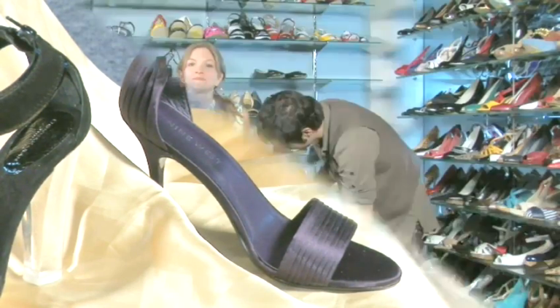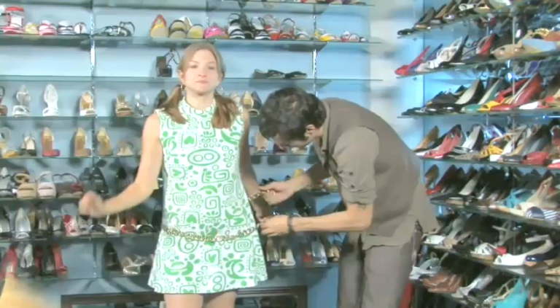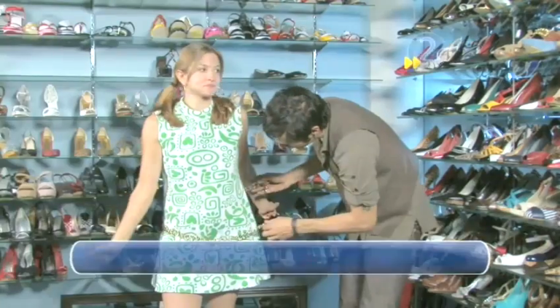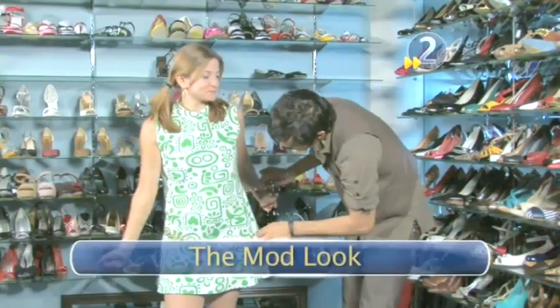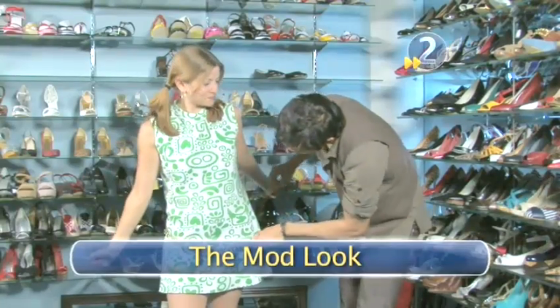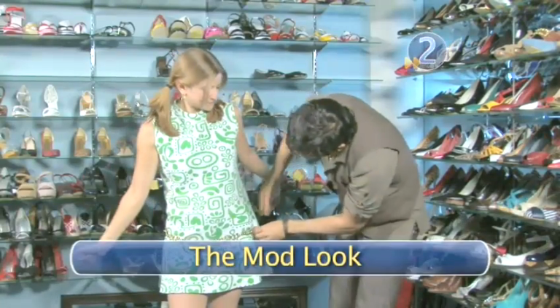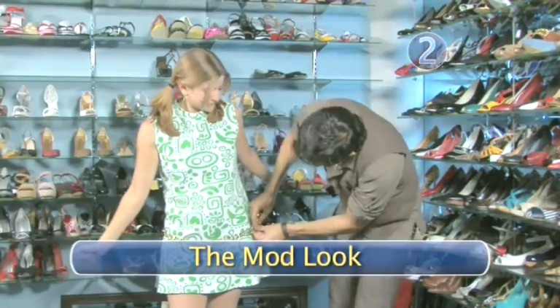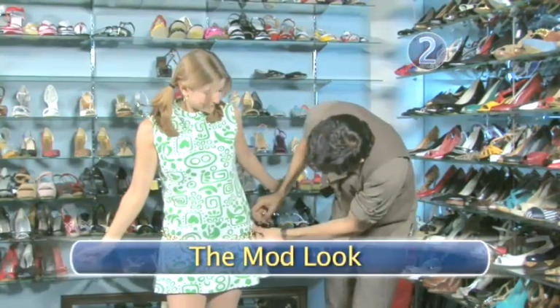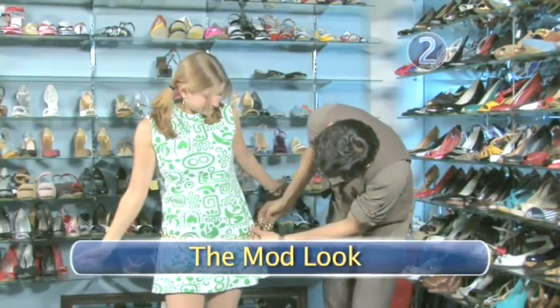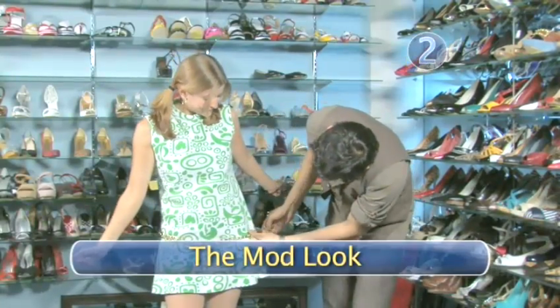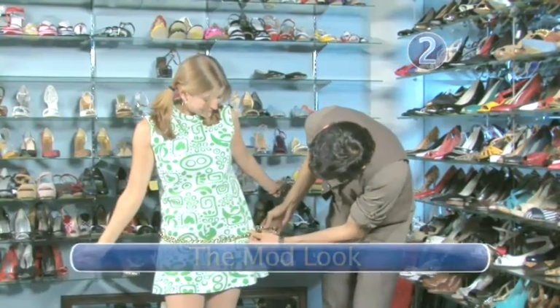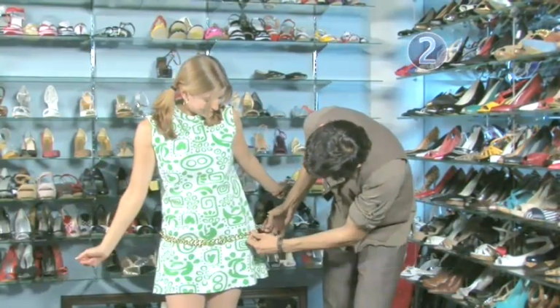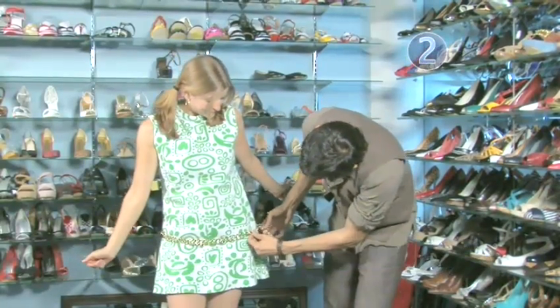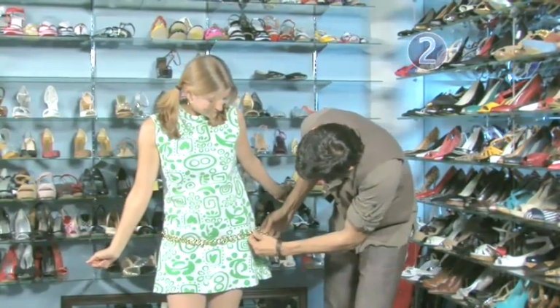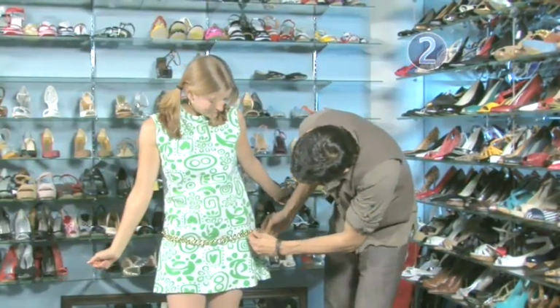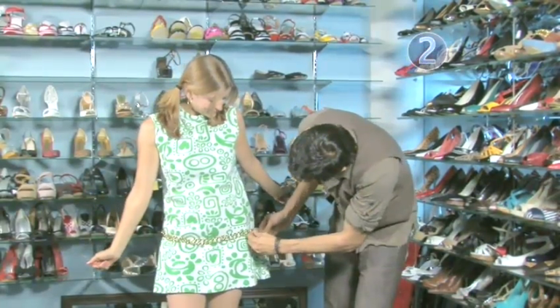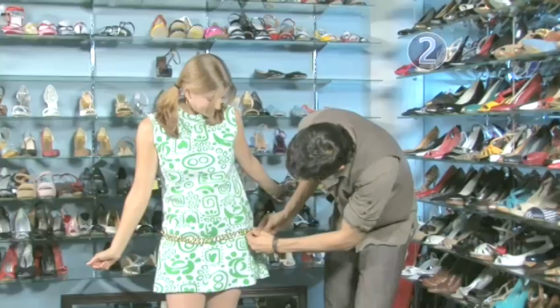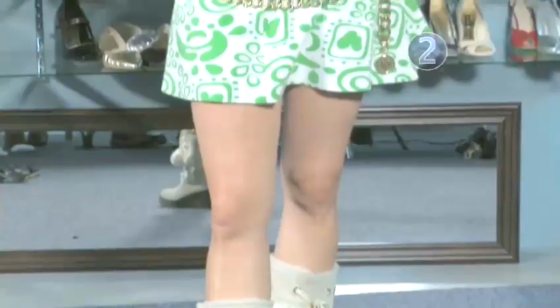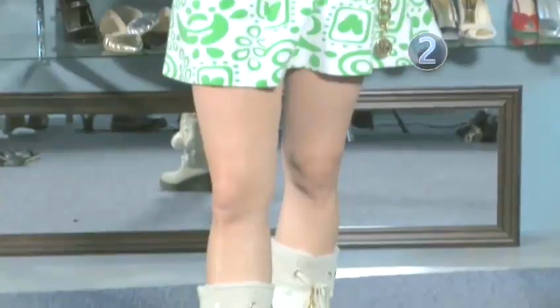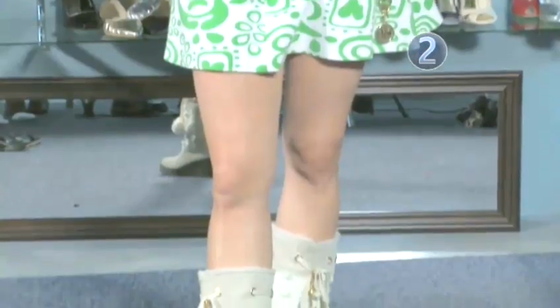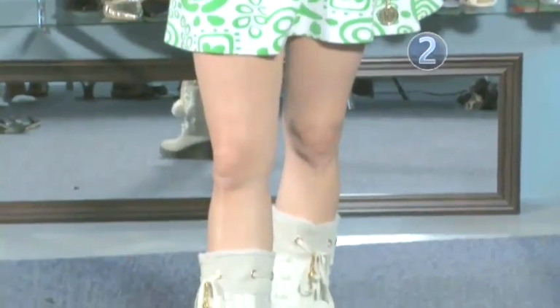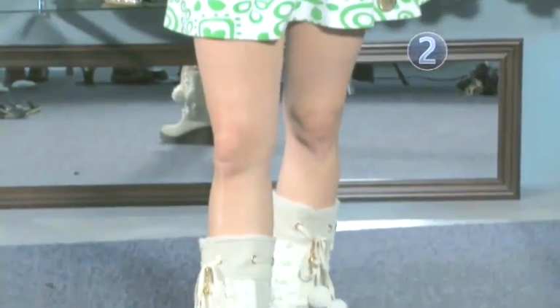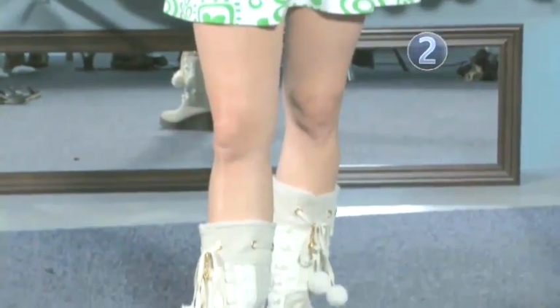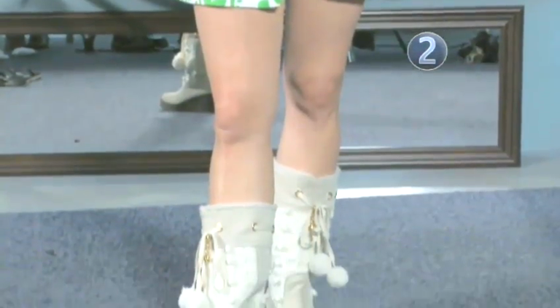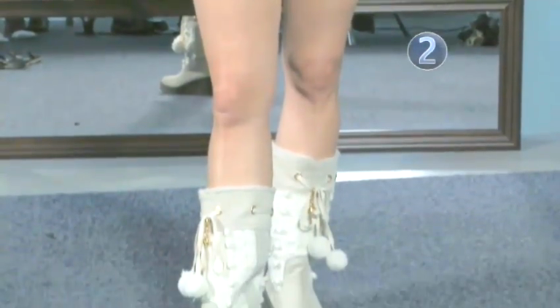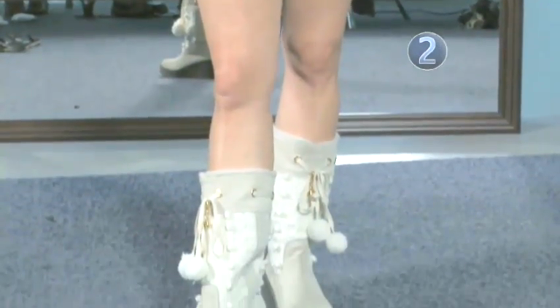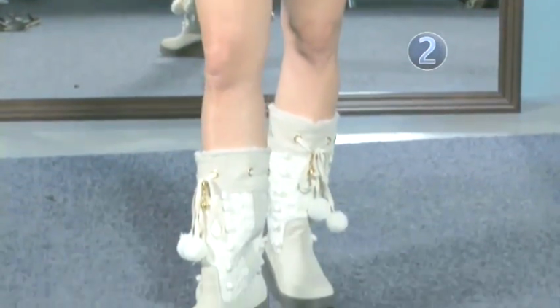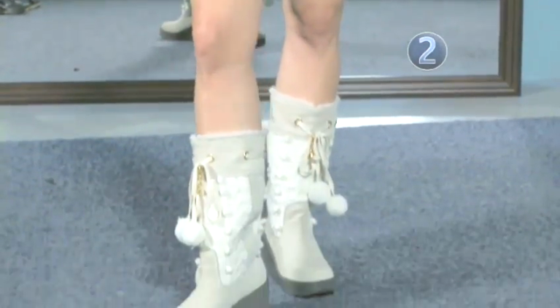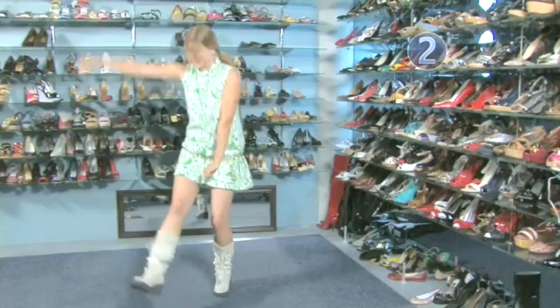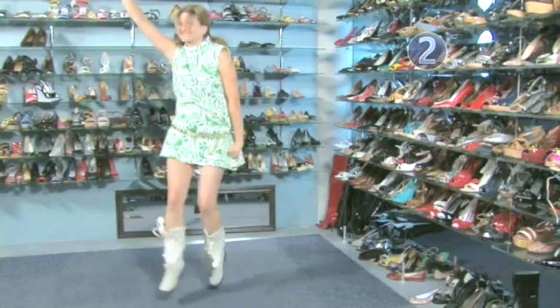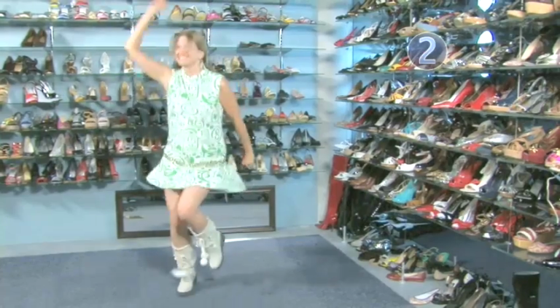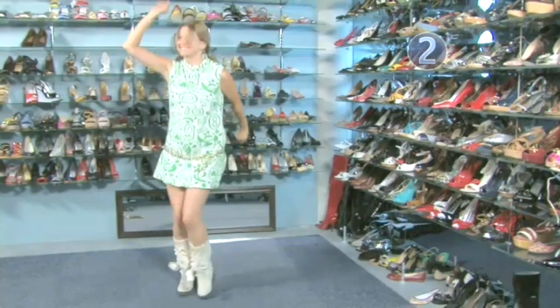Step 2: The mod look. For a retro look, pair a mini skirt with knee-high wedge boots.